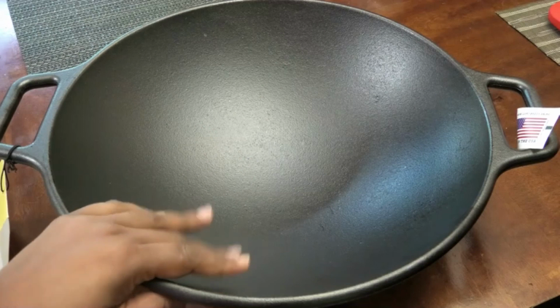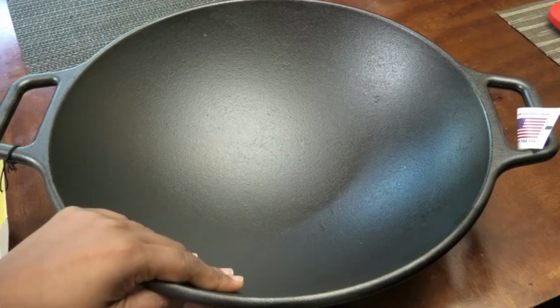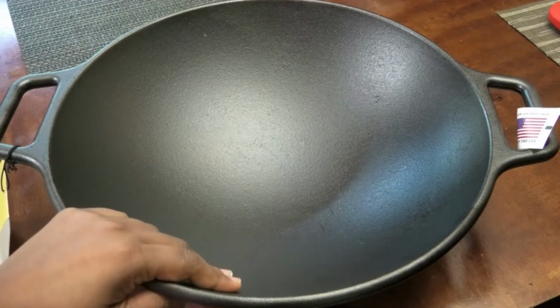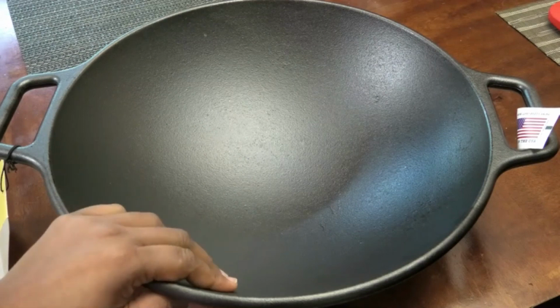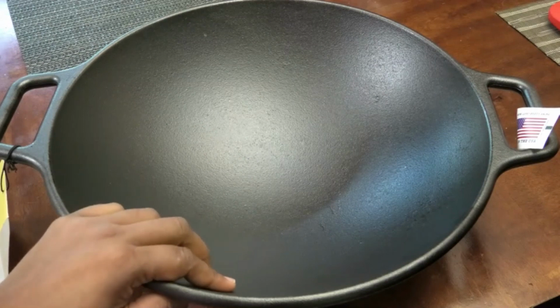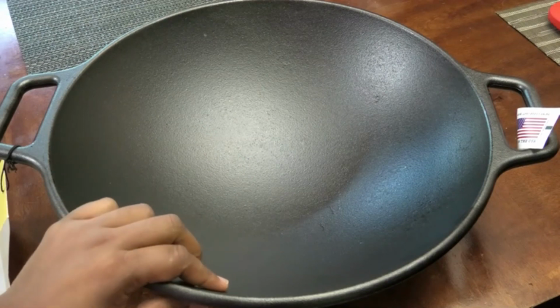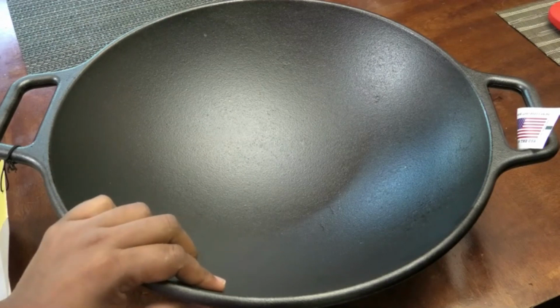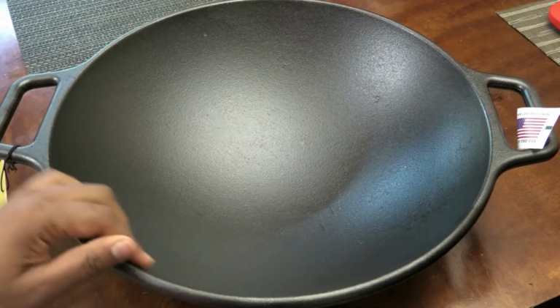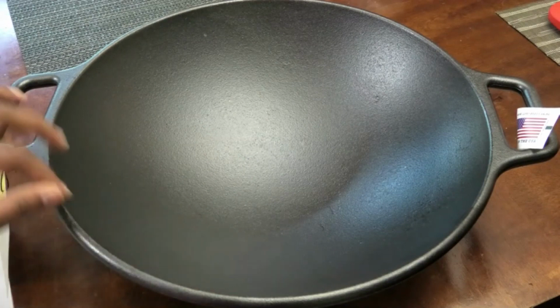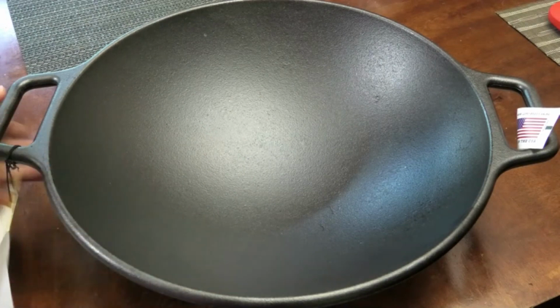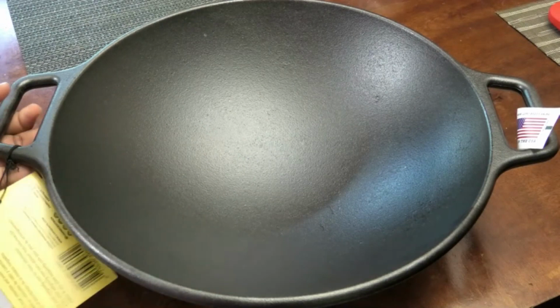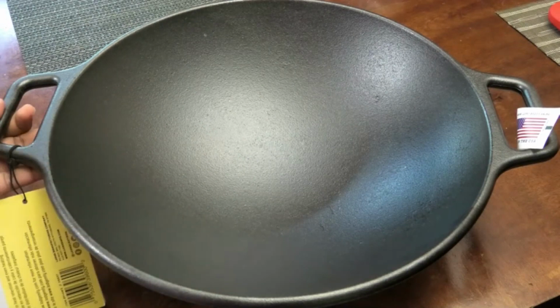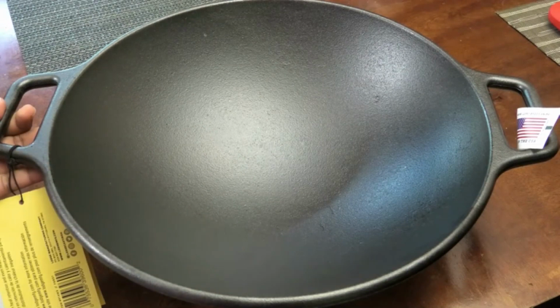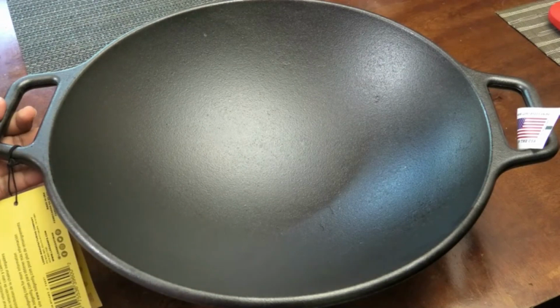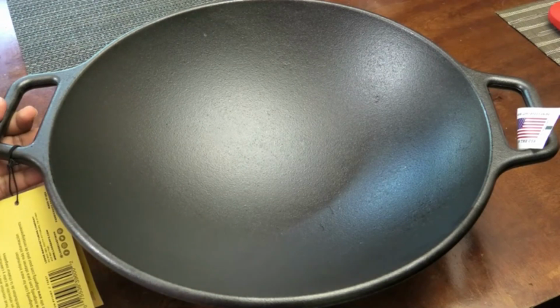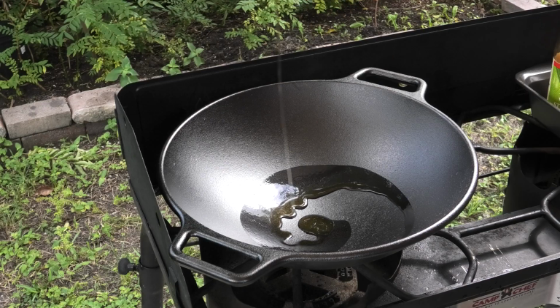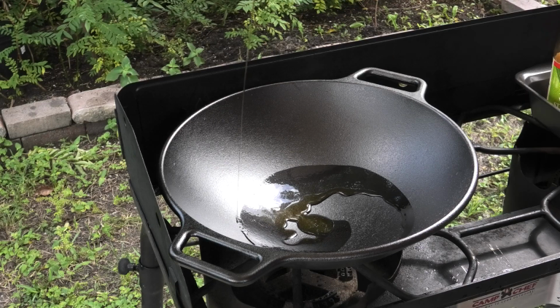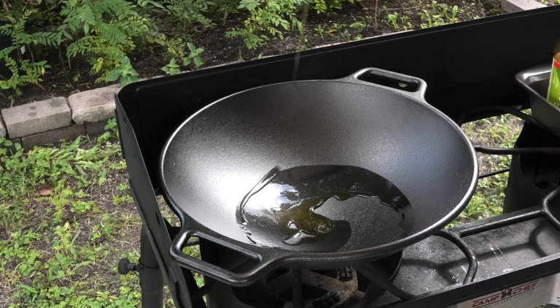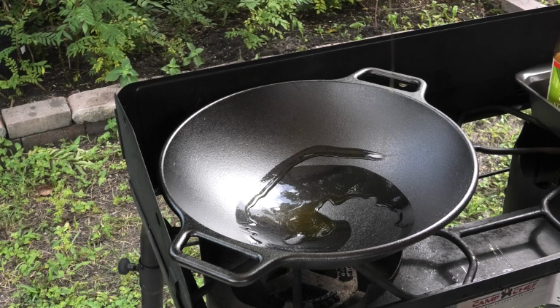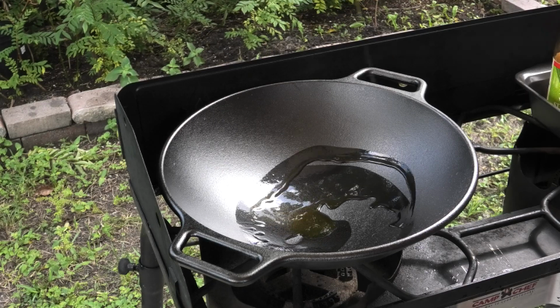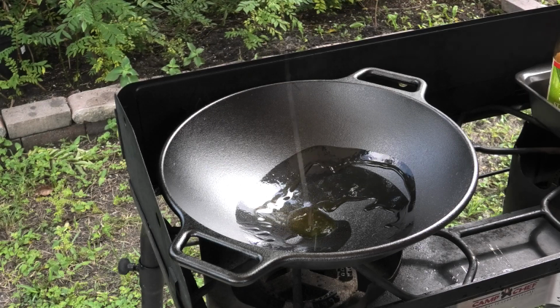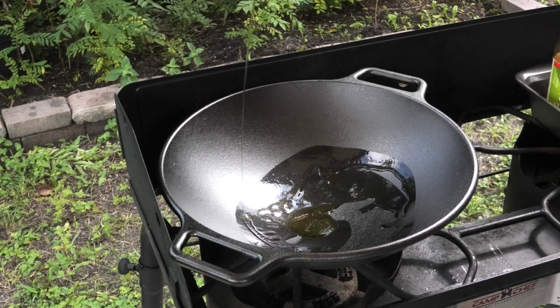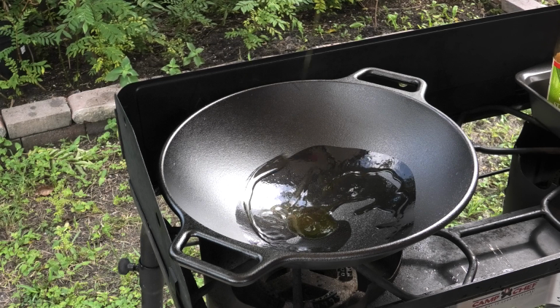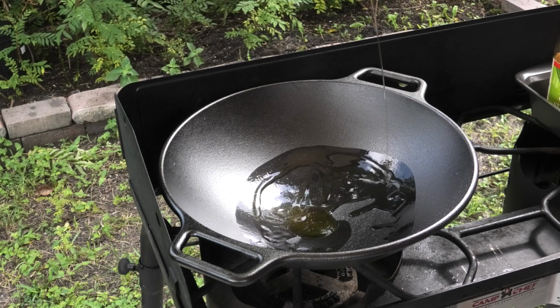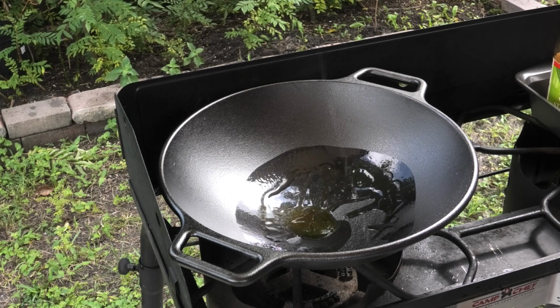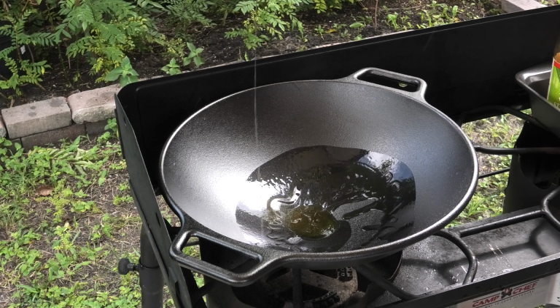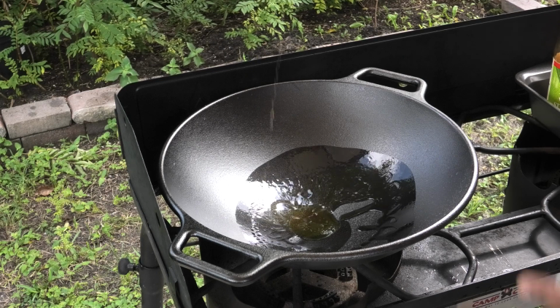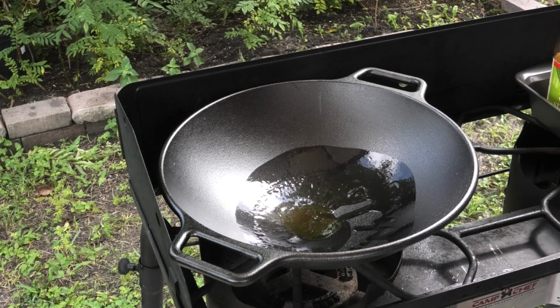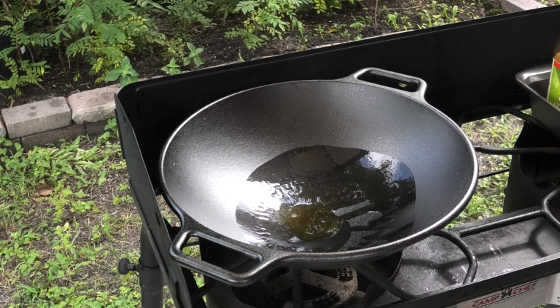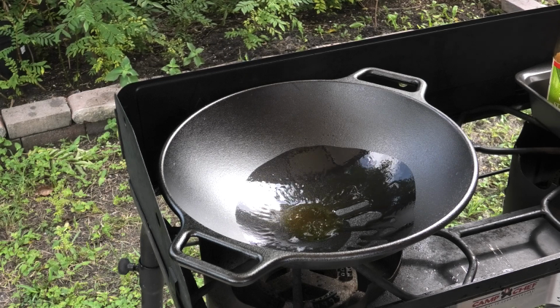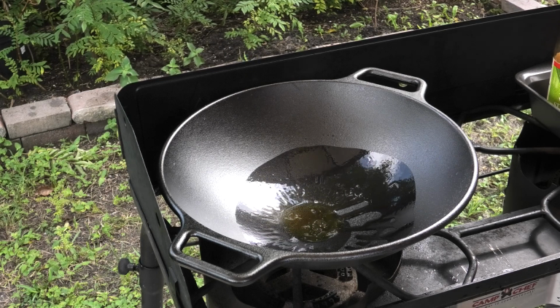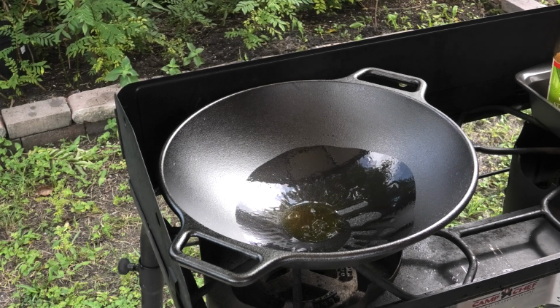After prepping the wok, we're heading outside to cook some chow mein today — a vegetable lo mein.